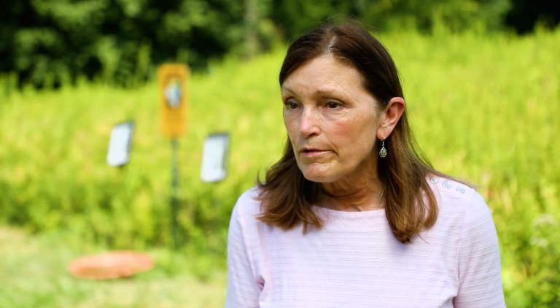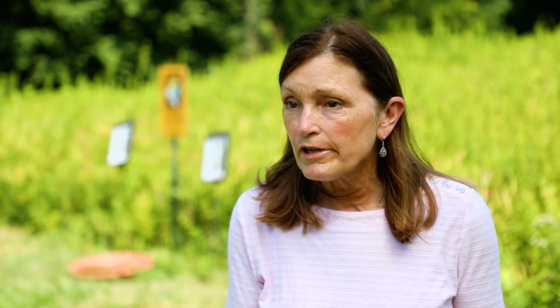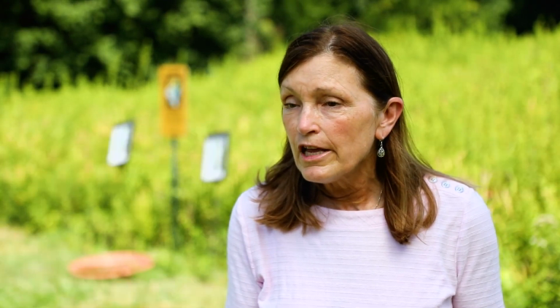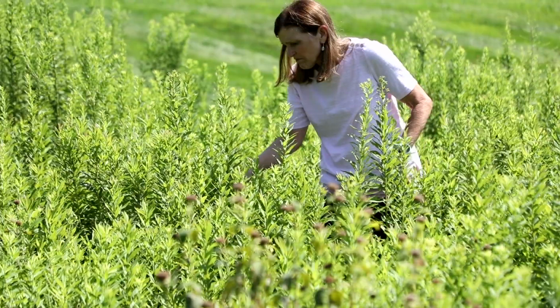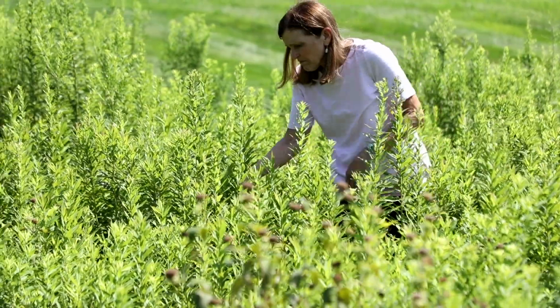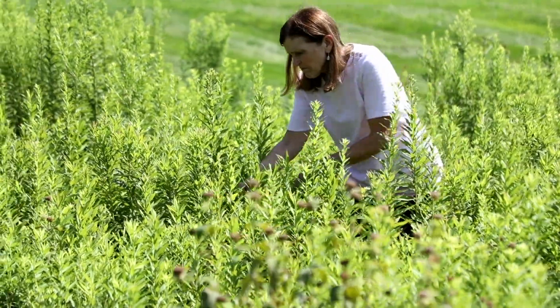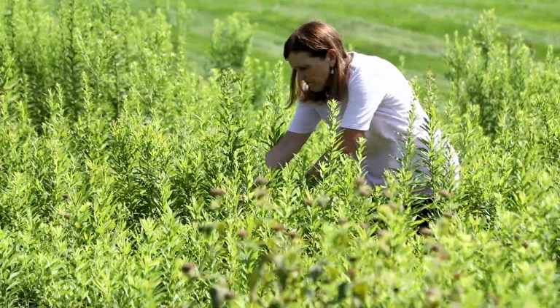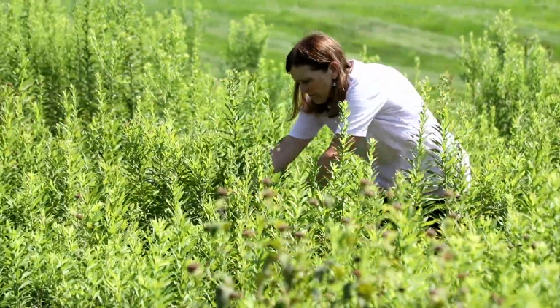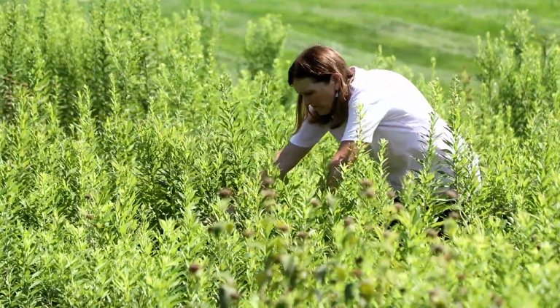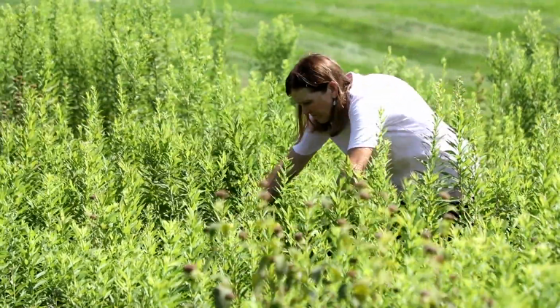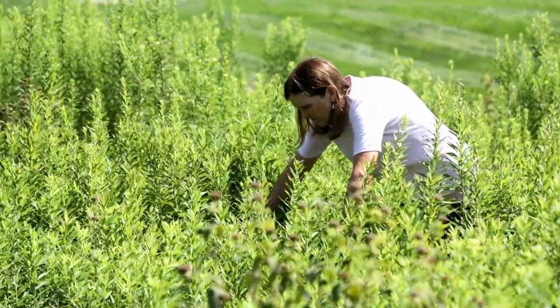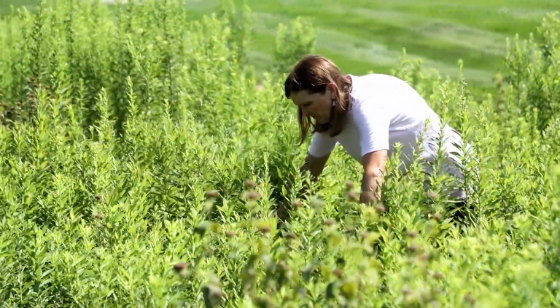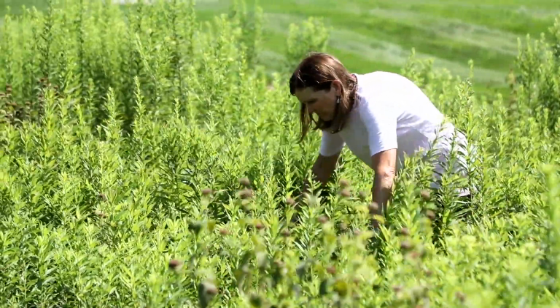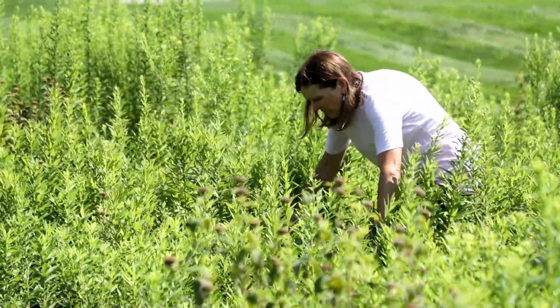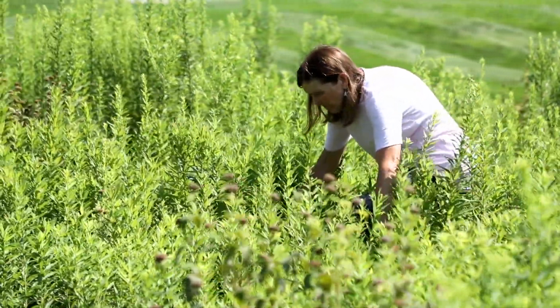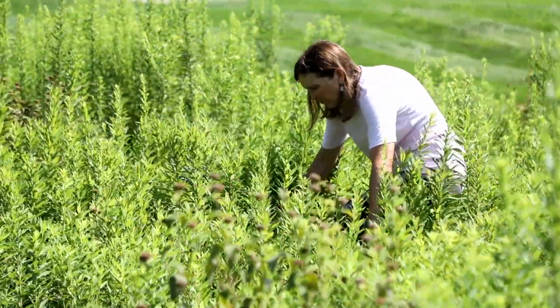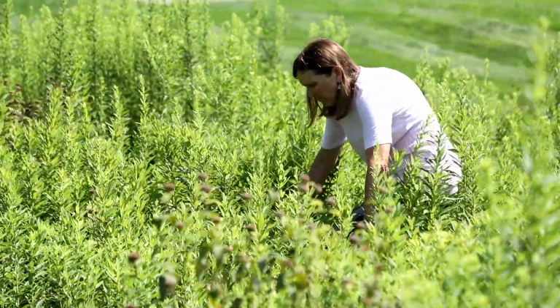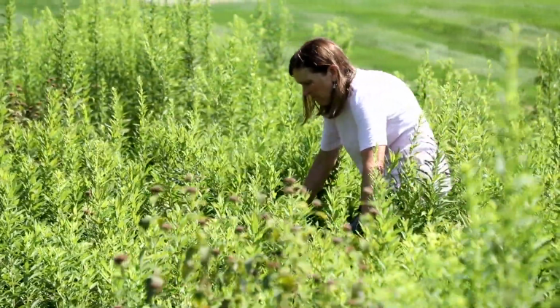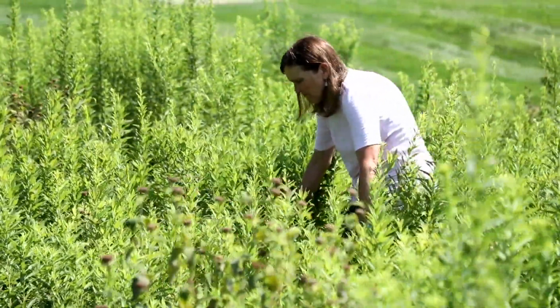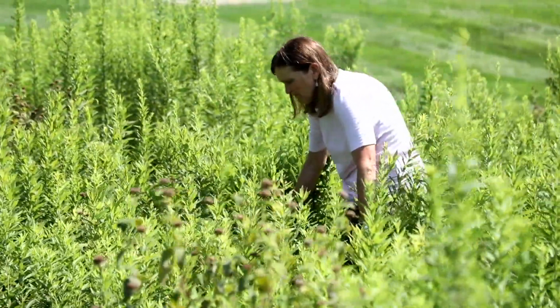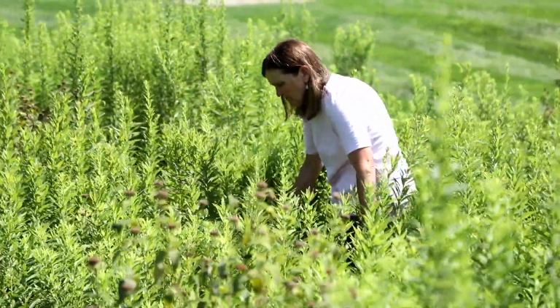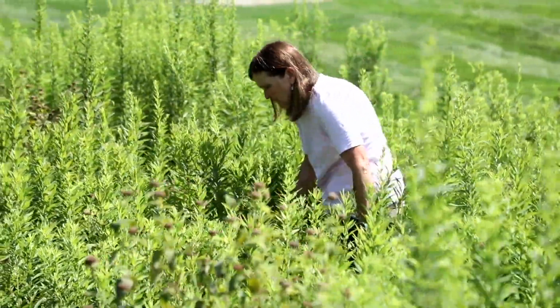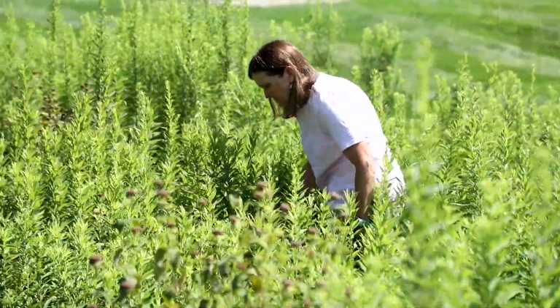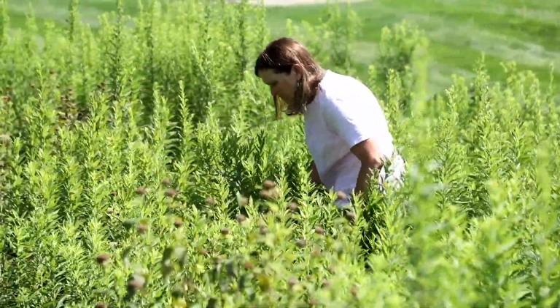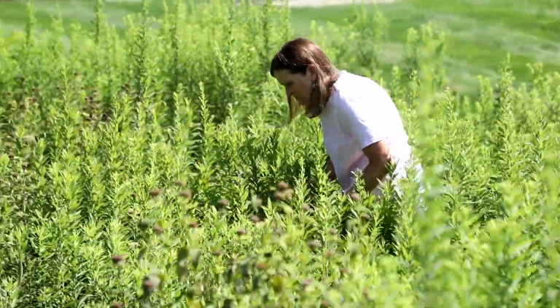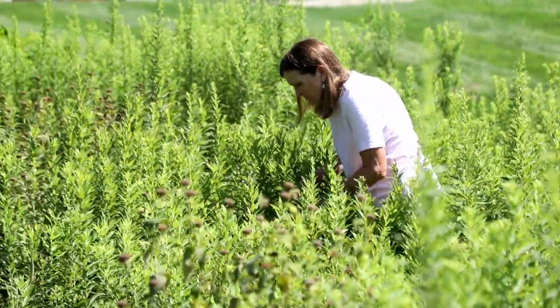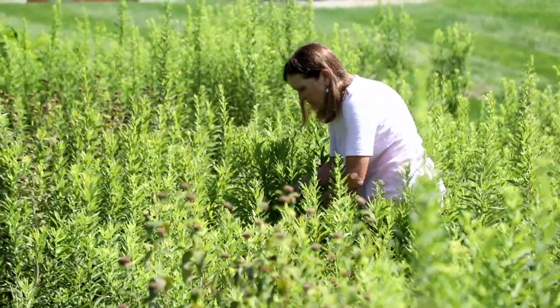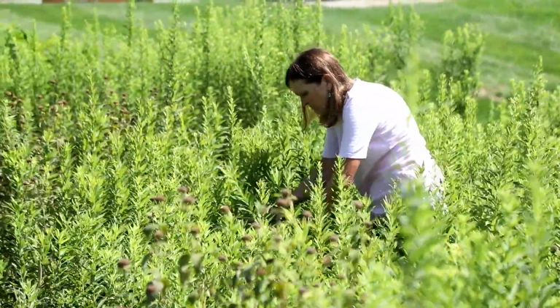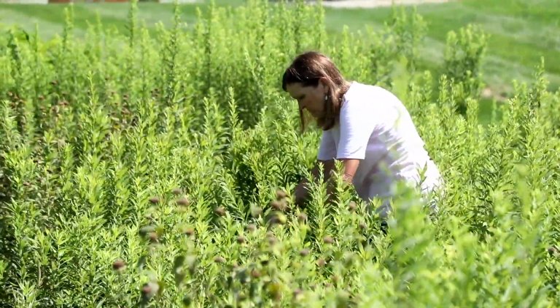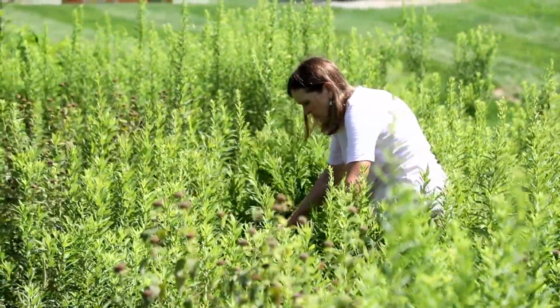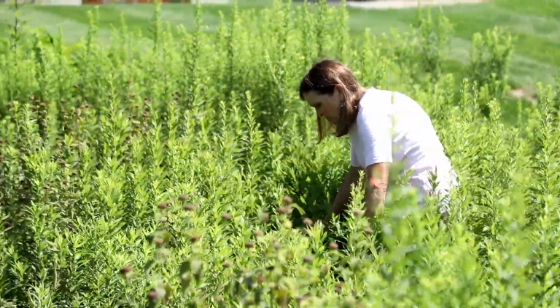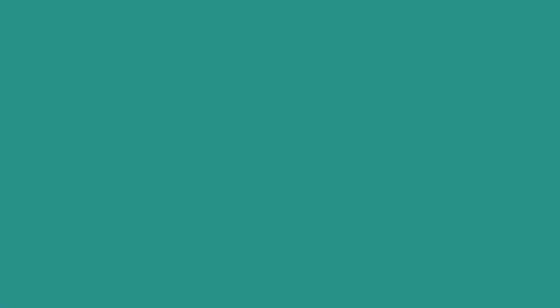The more we can do — and everybody can do this — the more we can do to plant flowers, the better off we are.